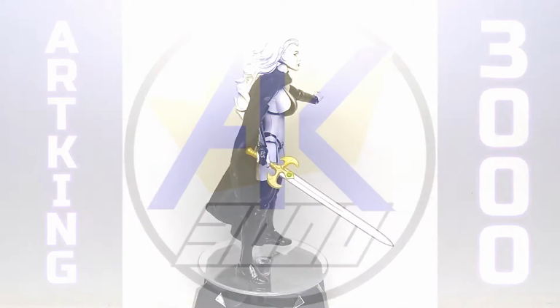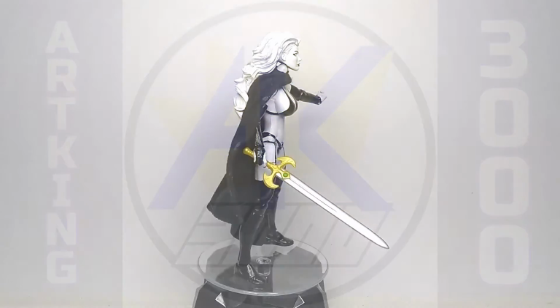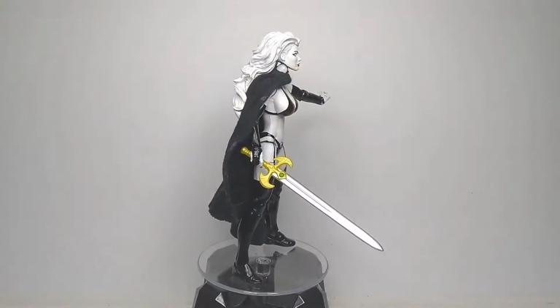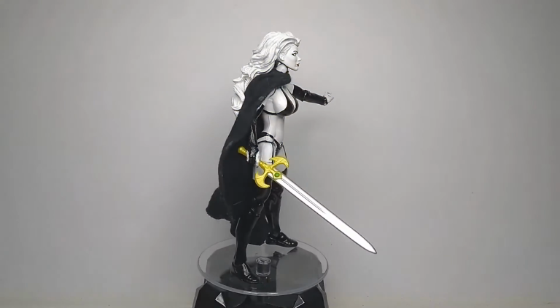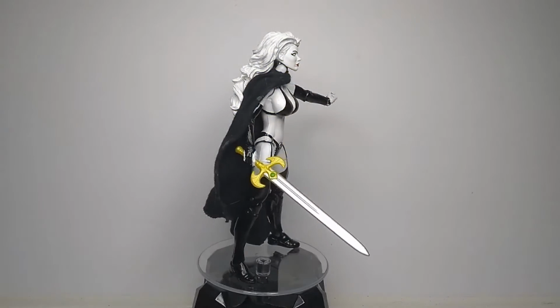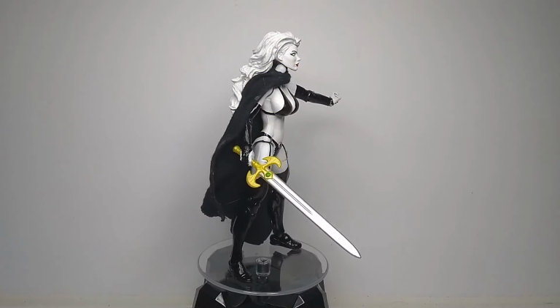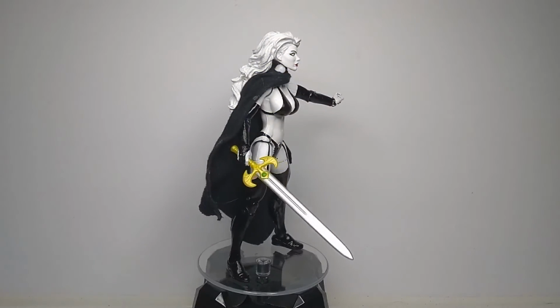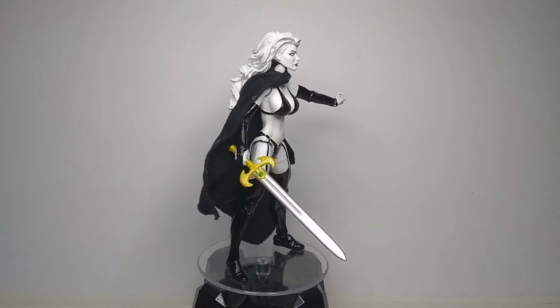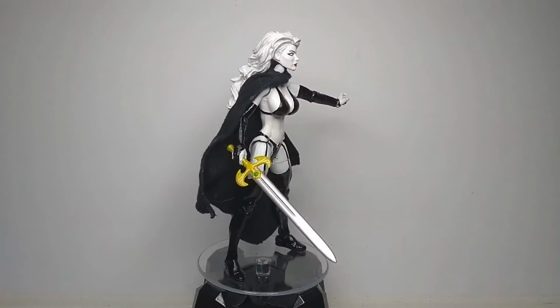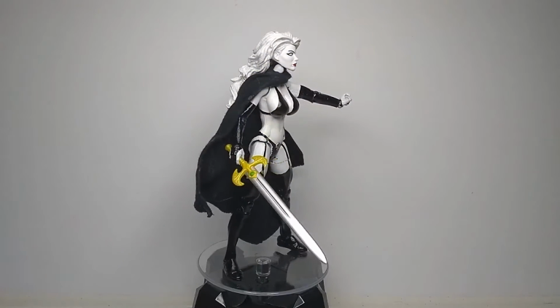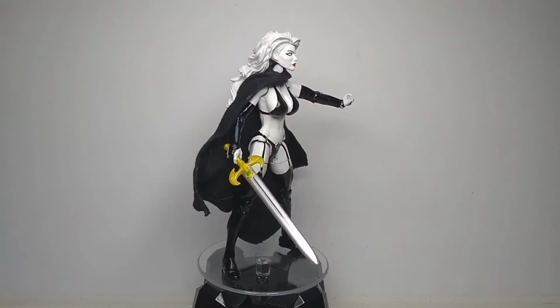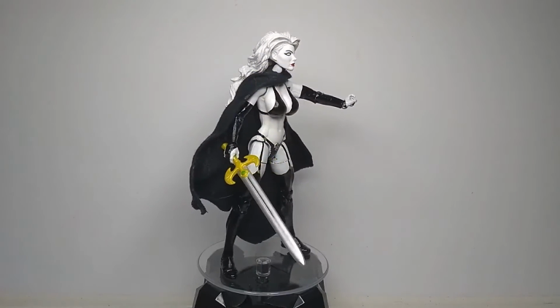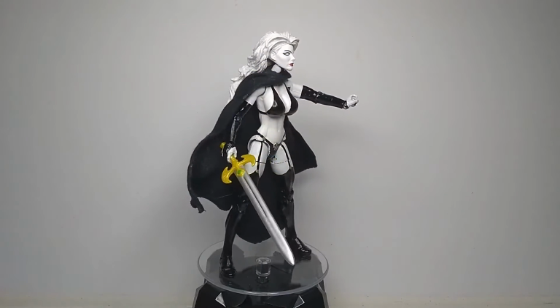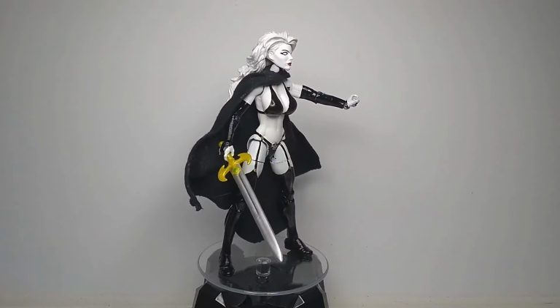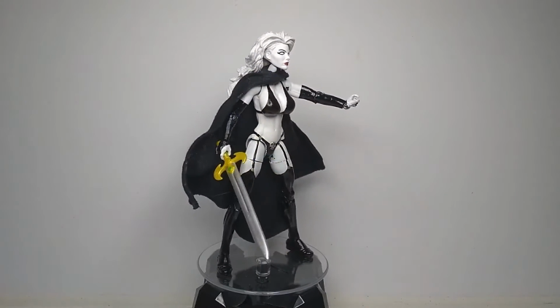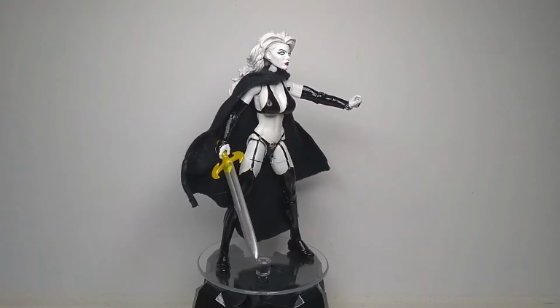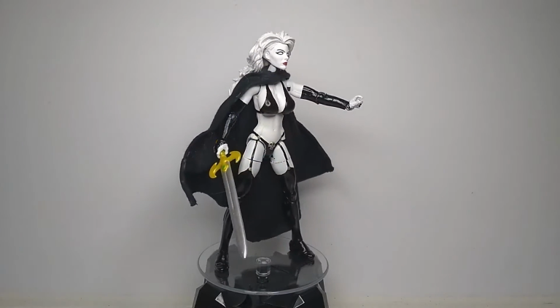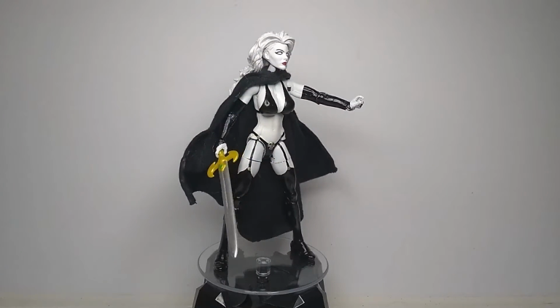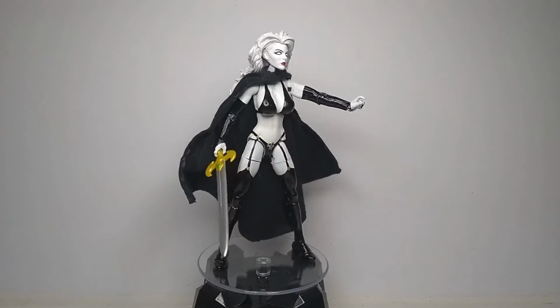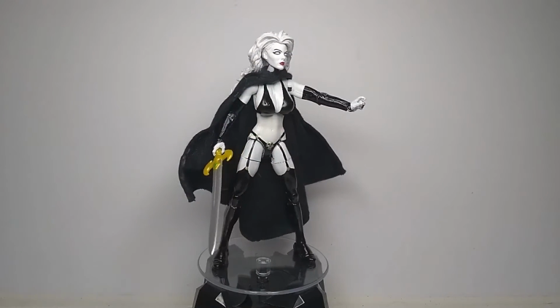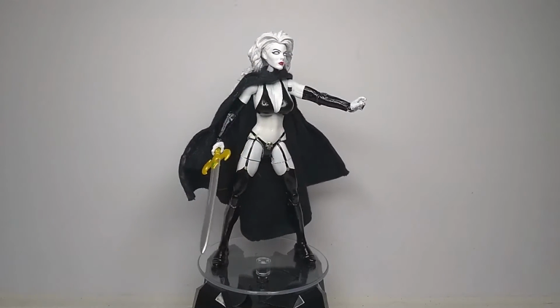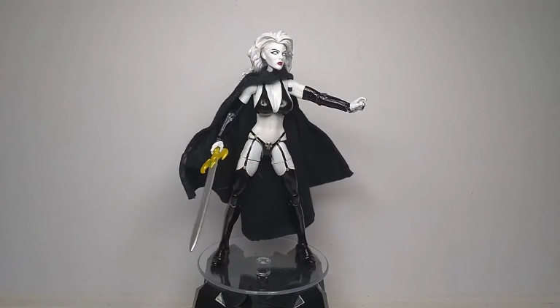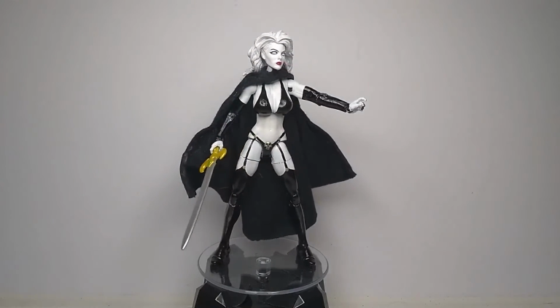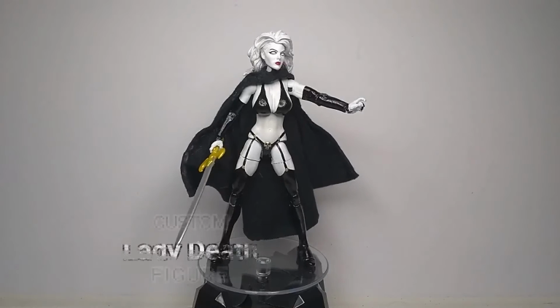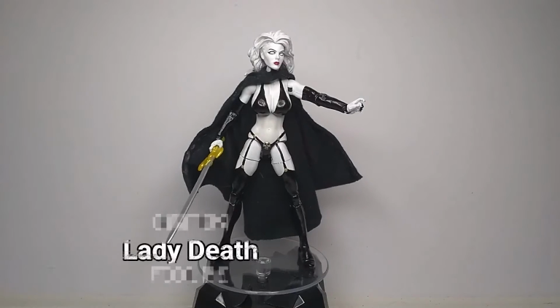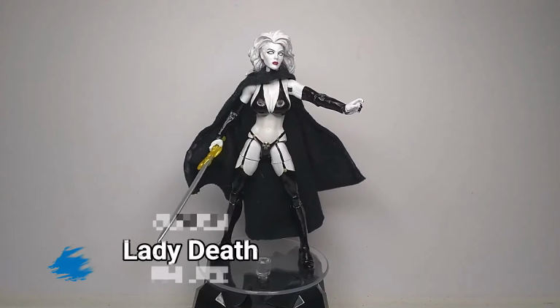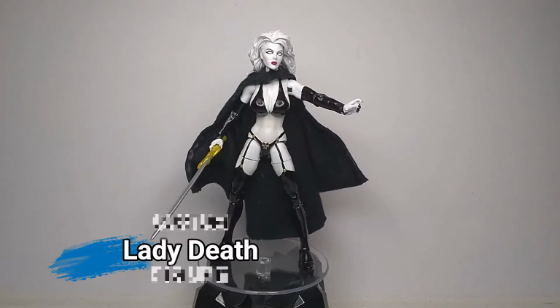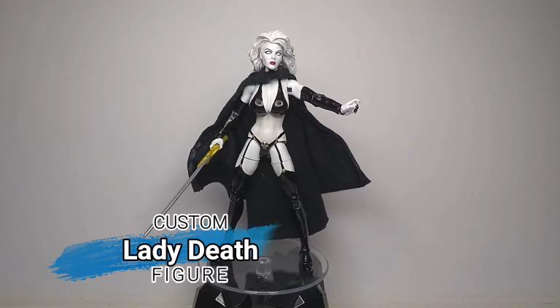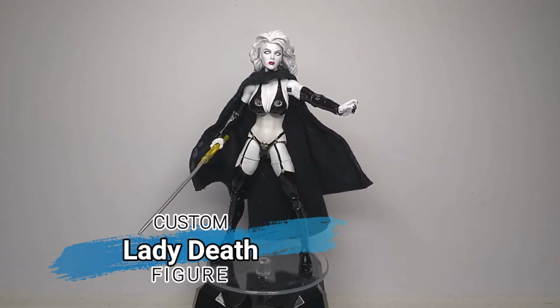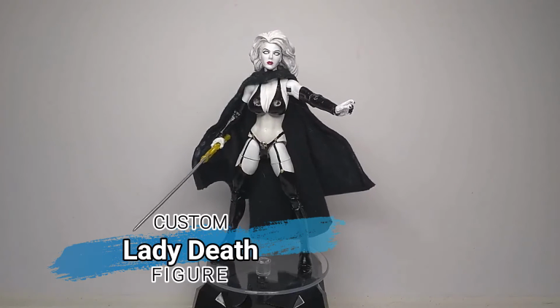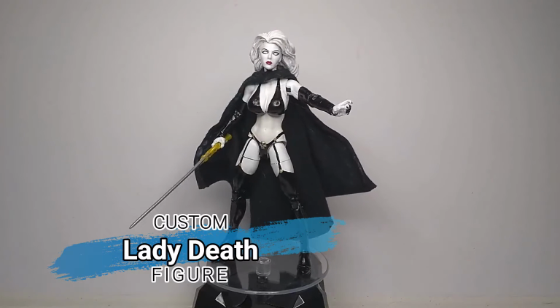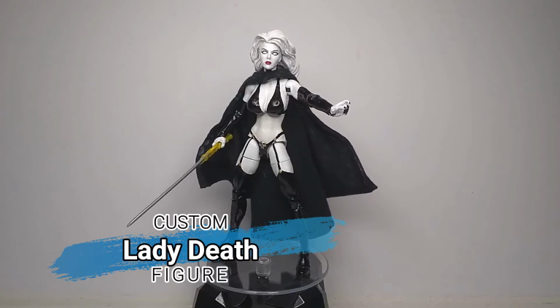Greetings, people of the internet. I am RKing3000, and this is my custom Lady Death figure.